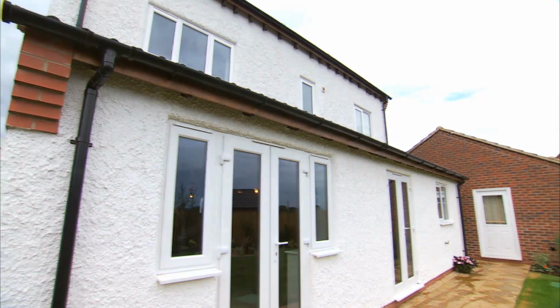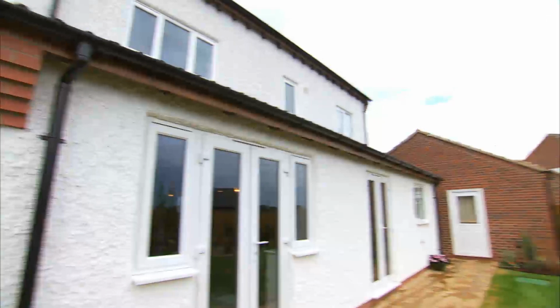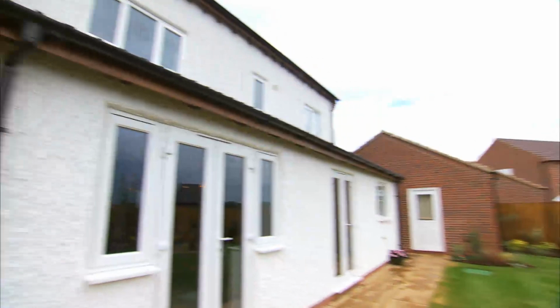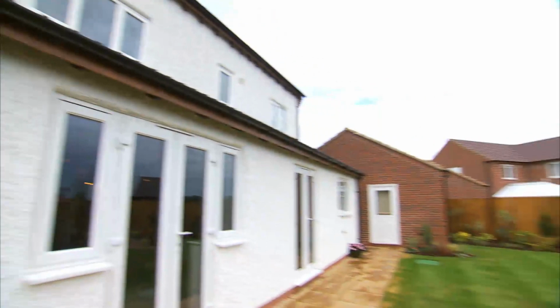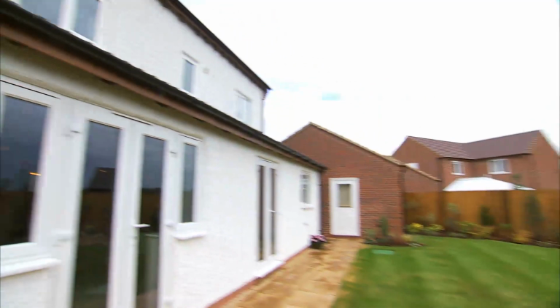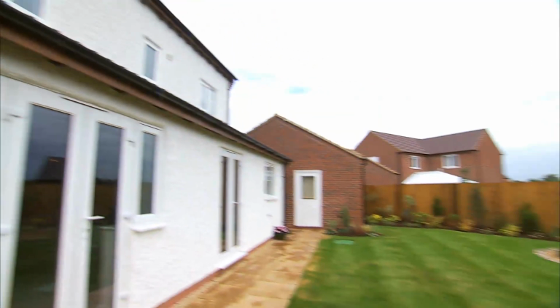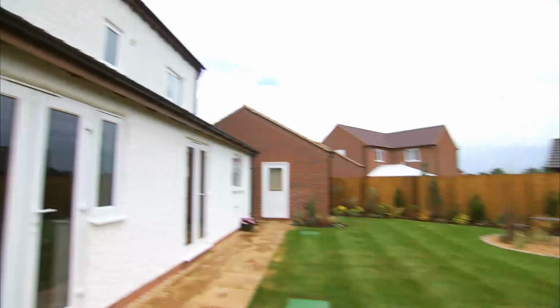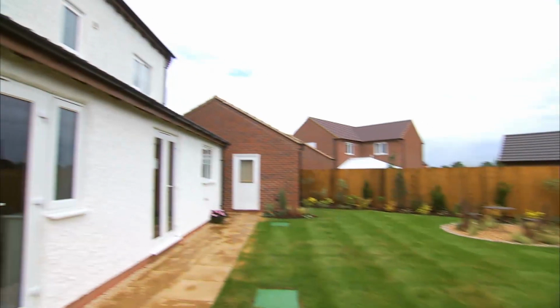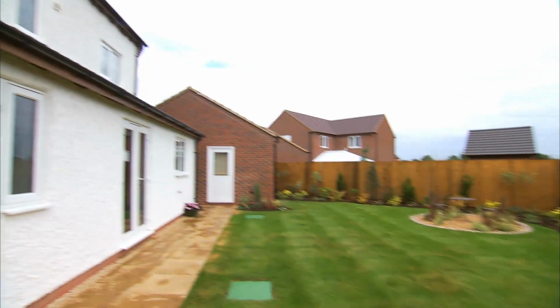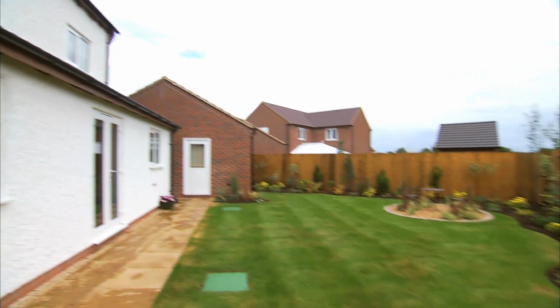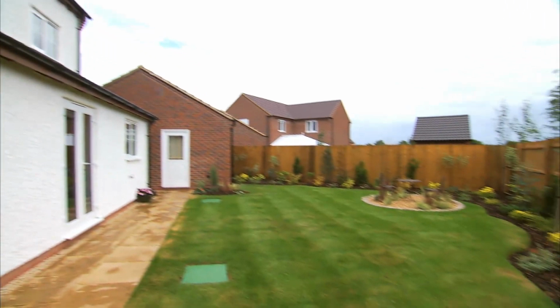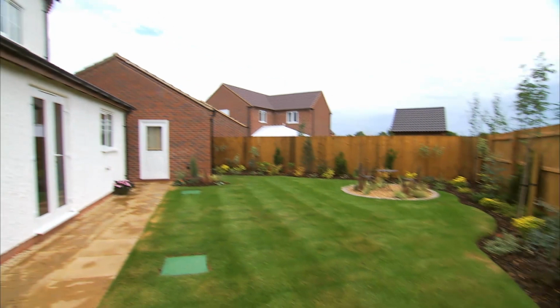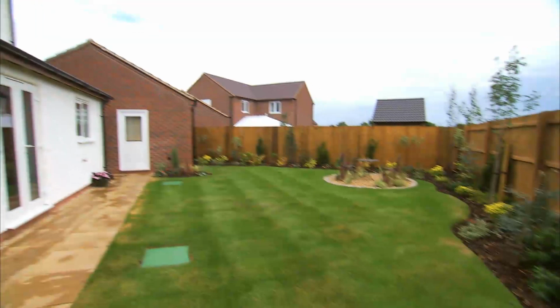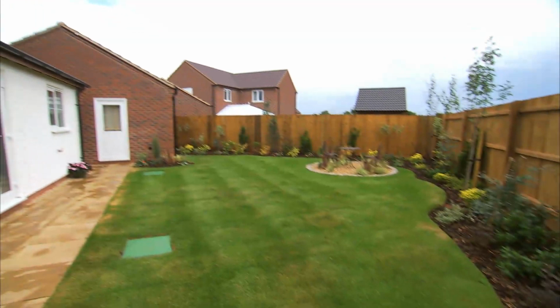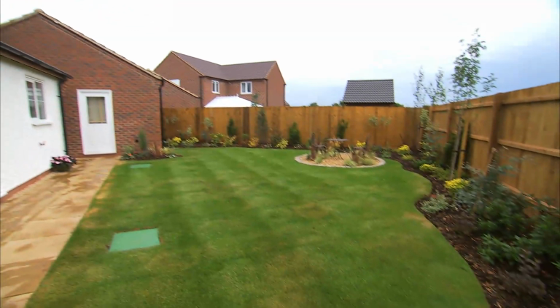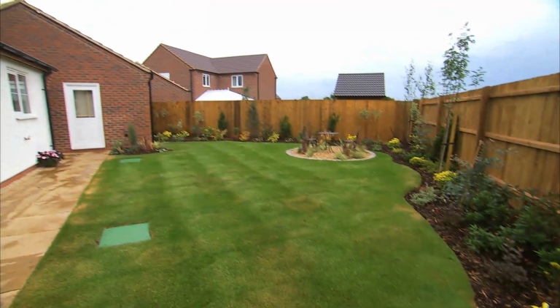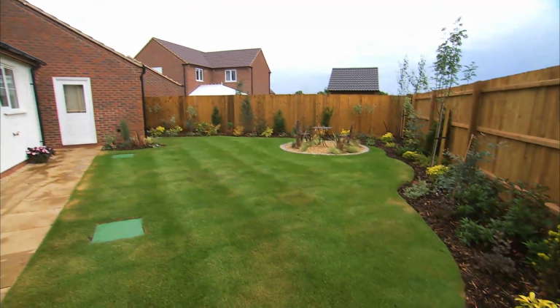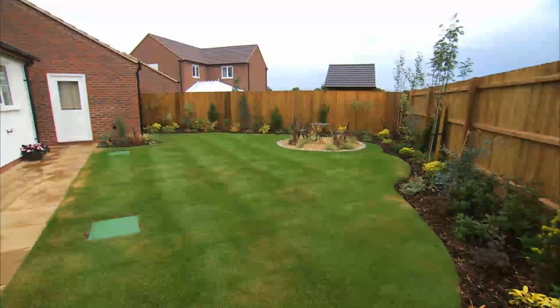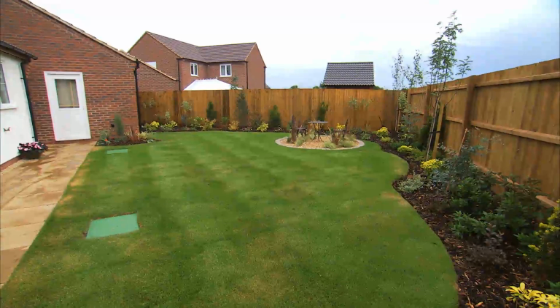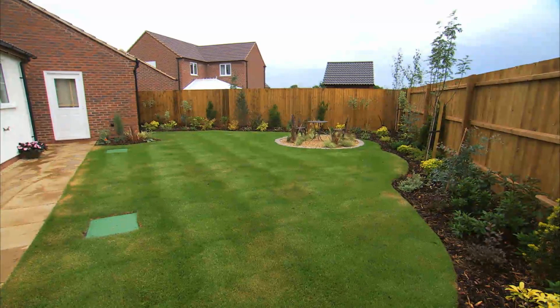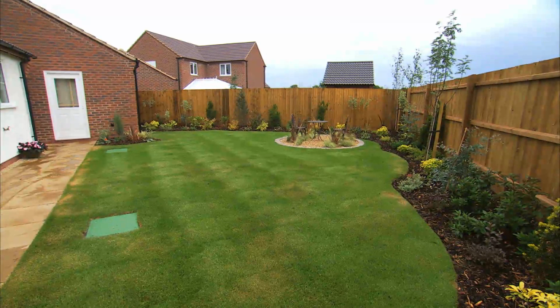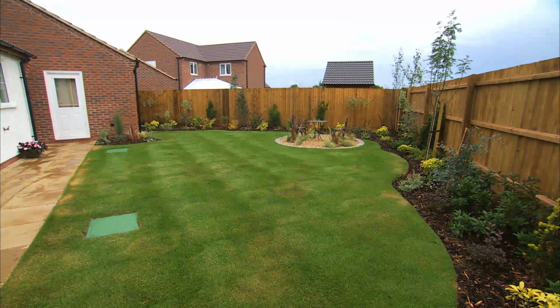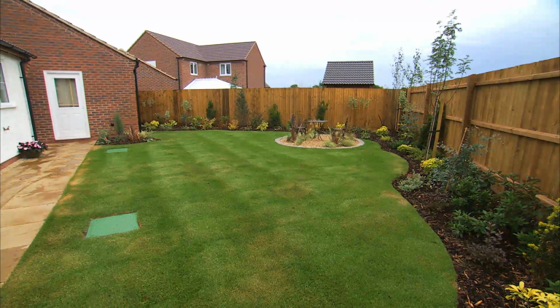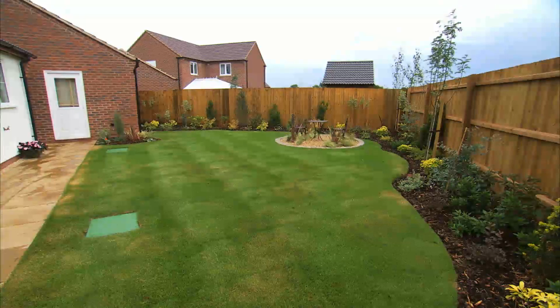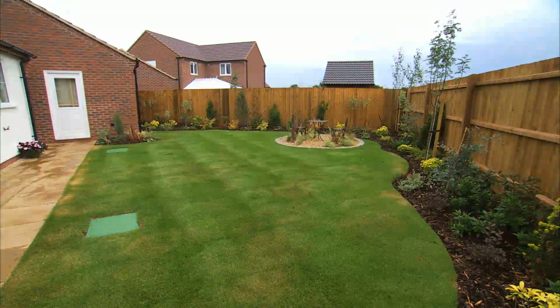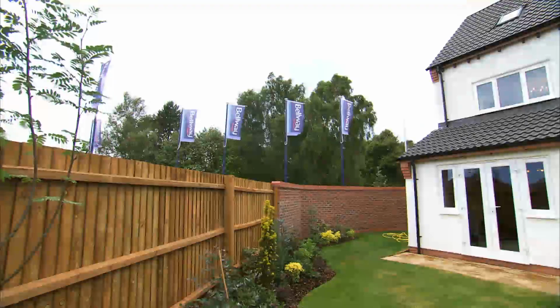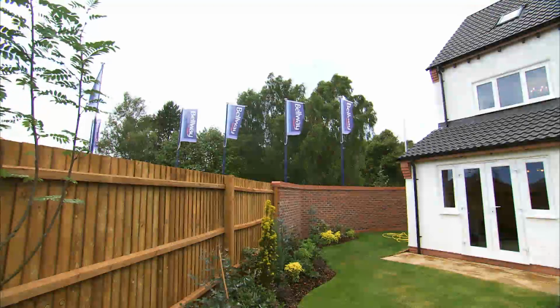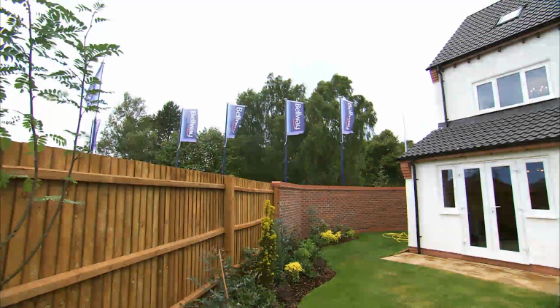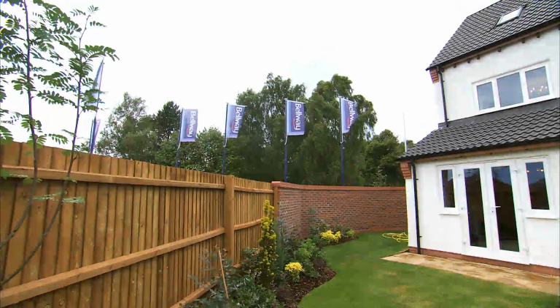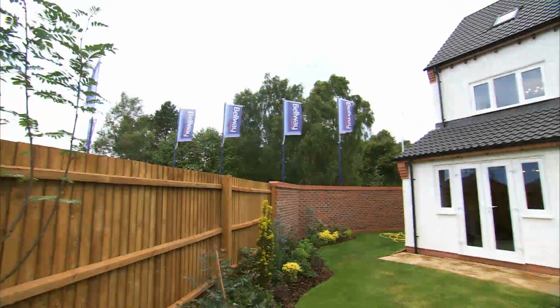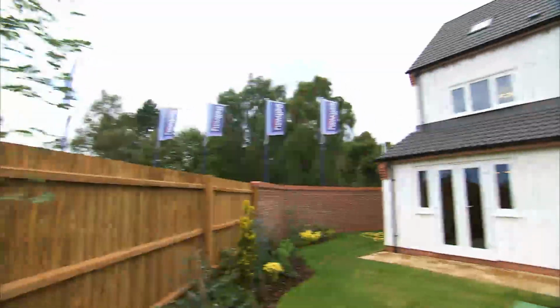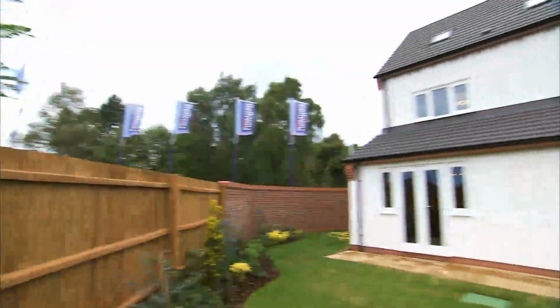The Cadeby from Bellway Homes — a stunning five-bedroom home.